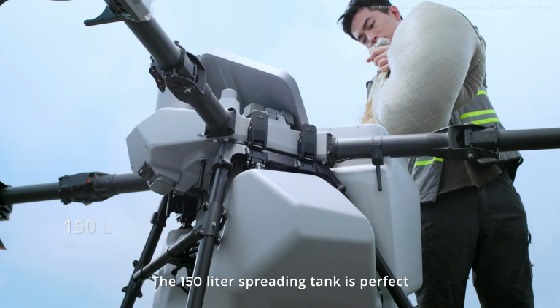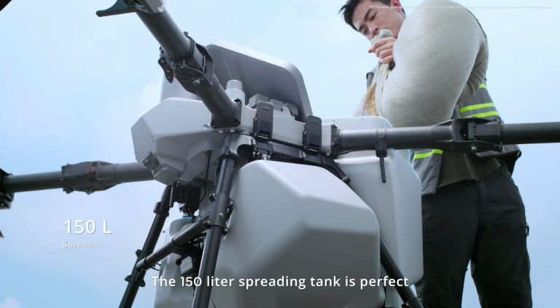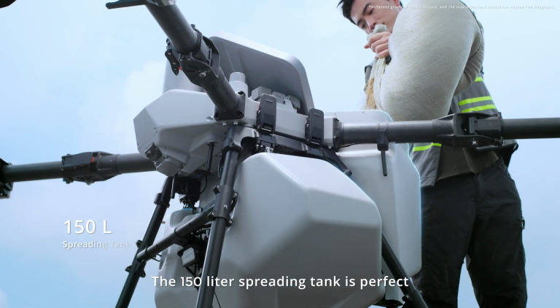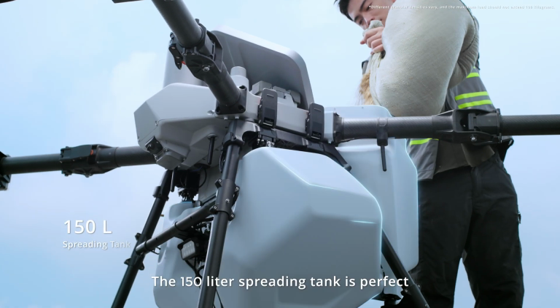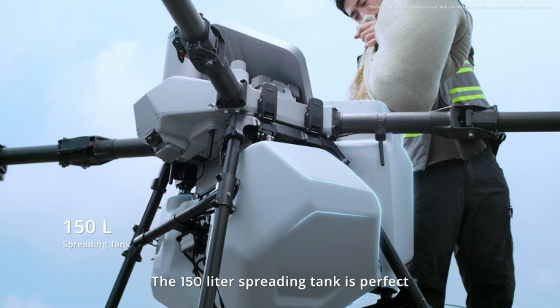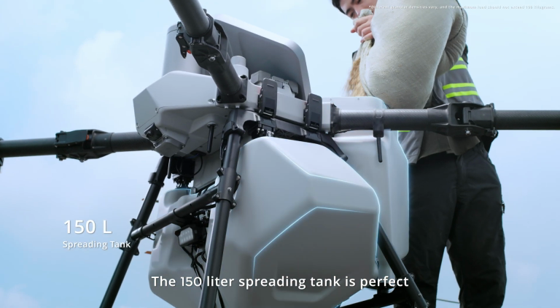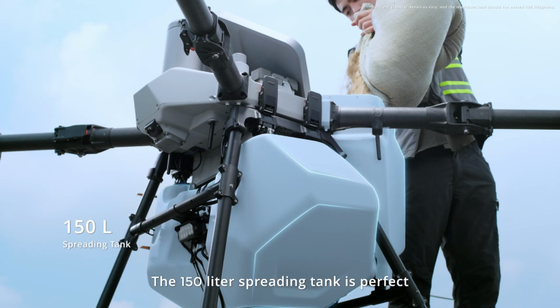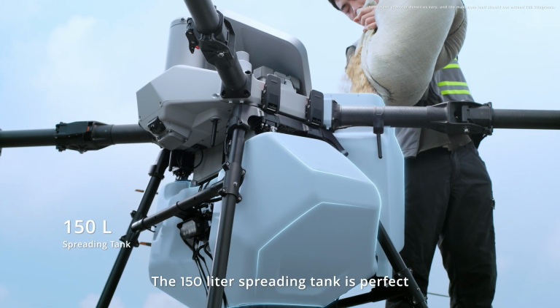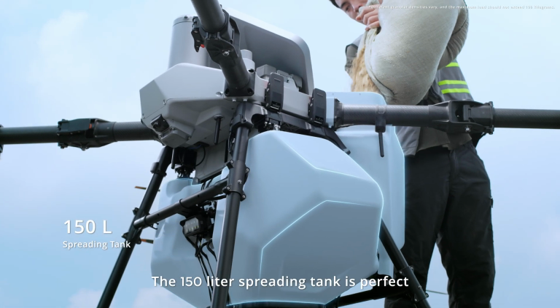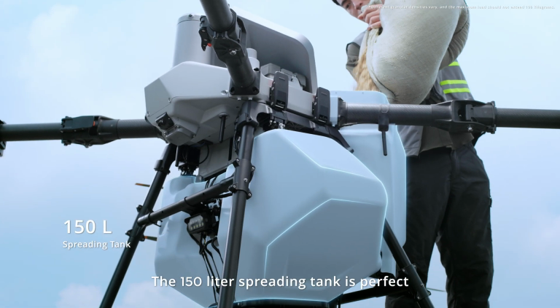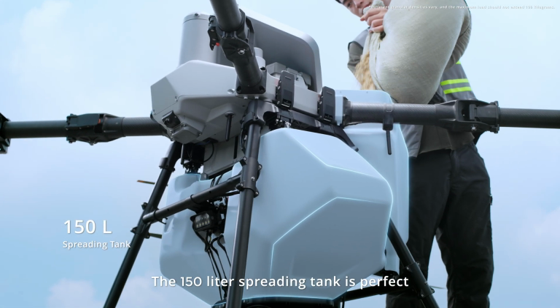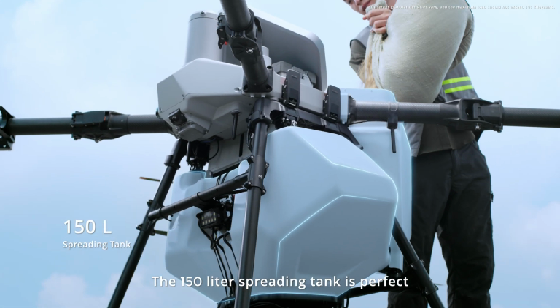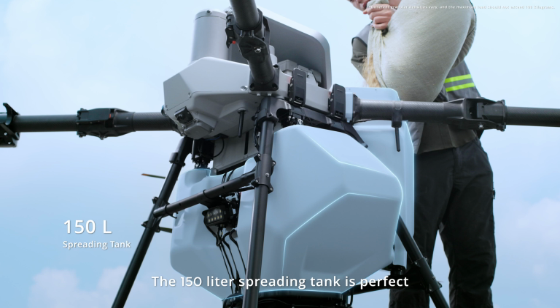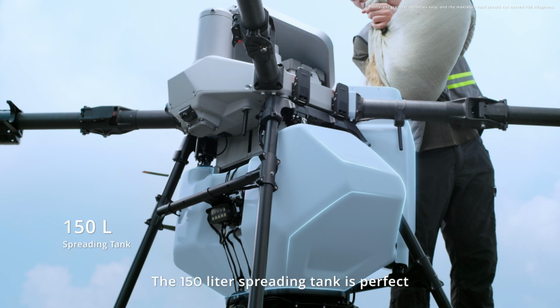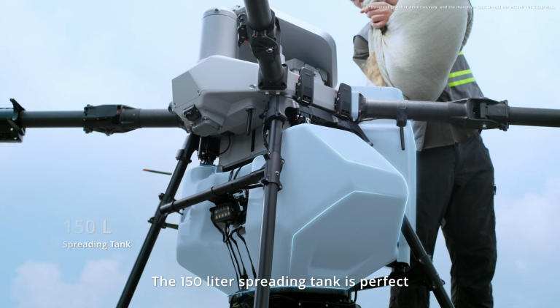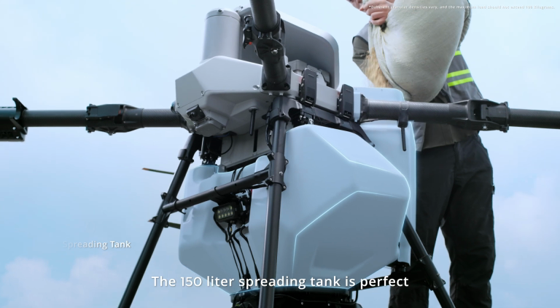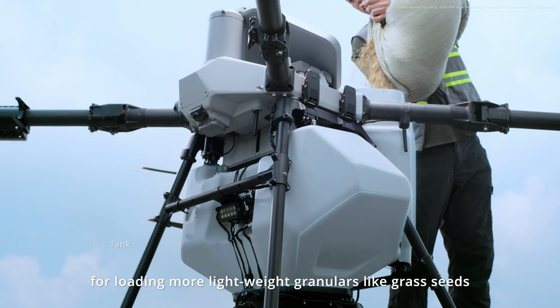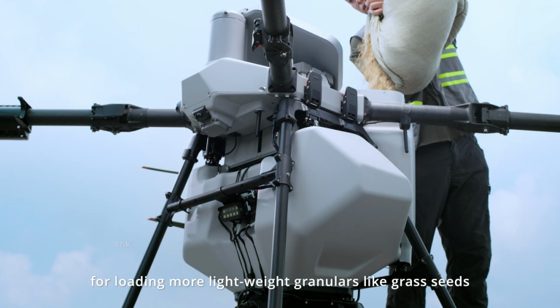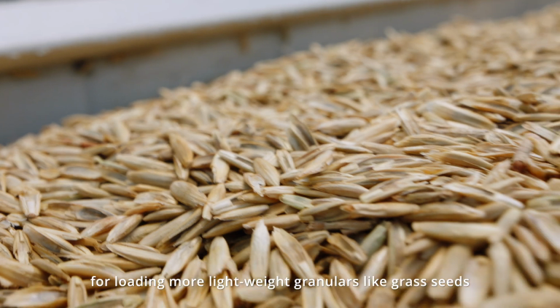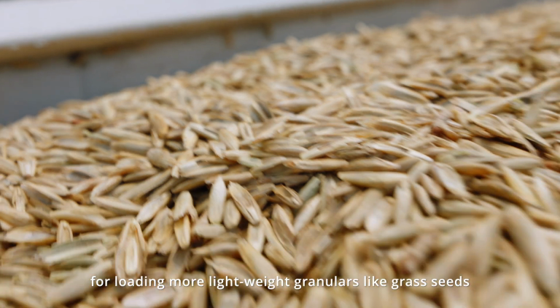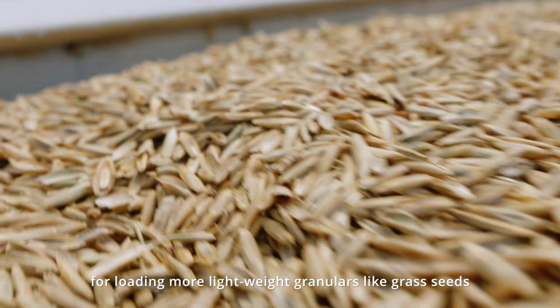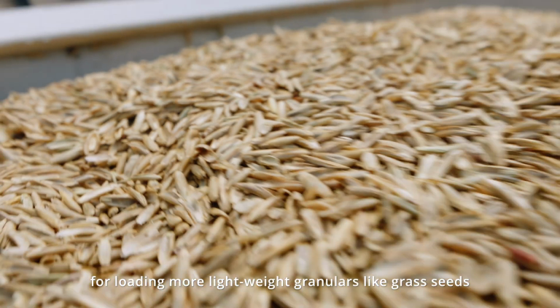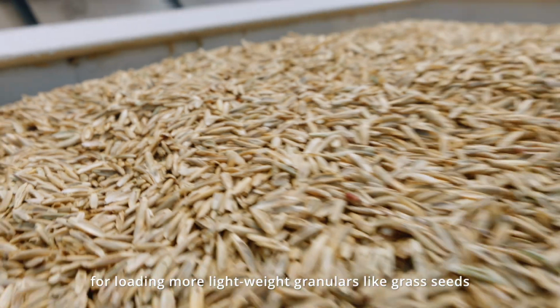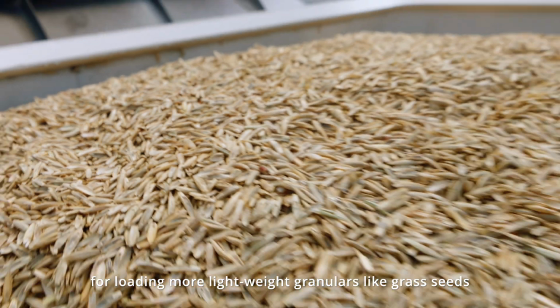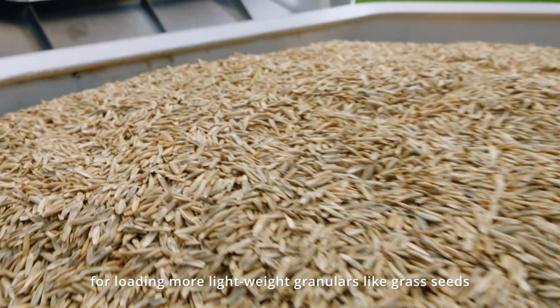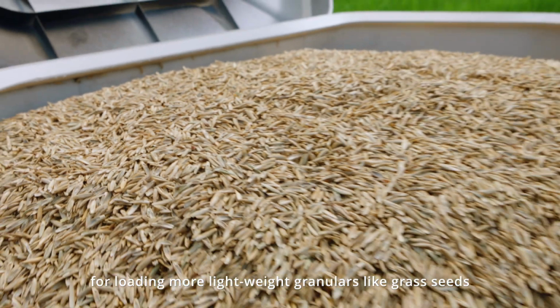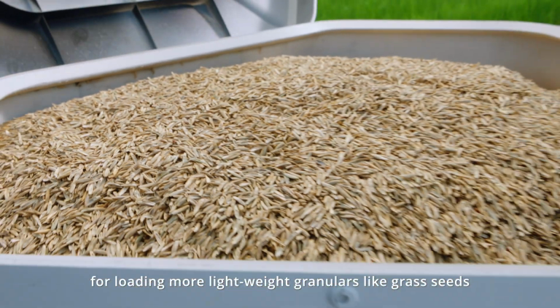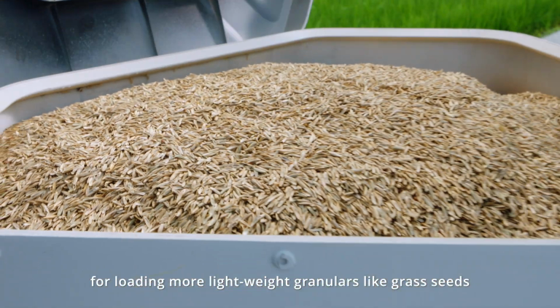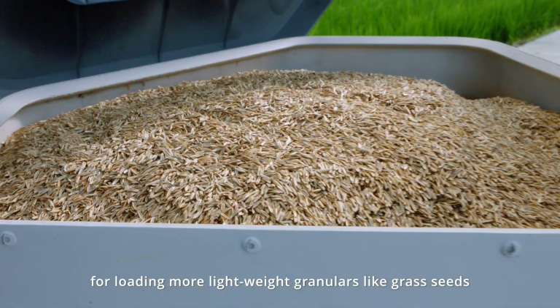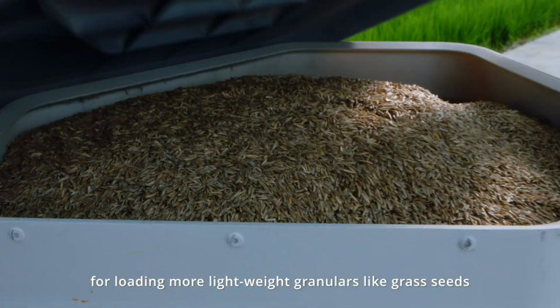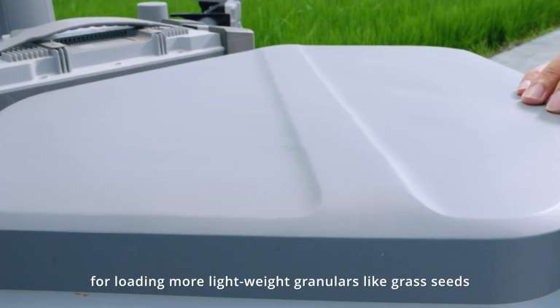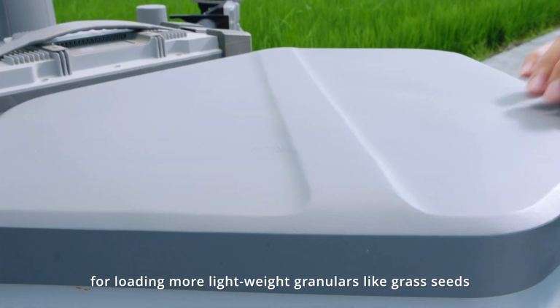The 150 liters spreading tank is perfect for loading more lightweight granulars like grass seeds.